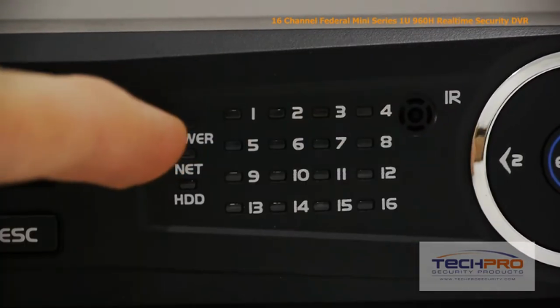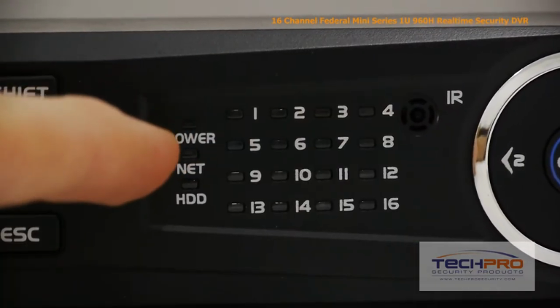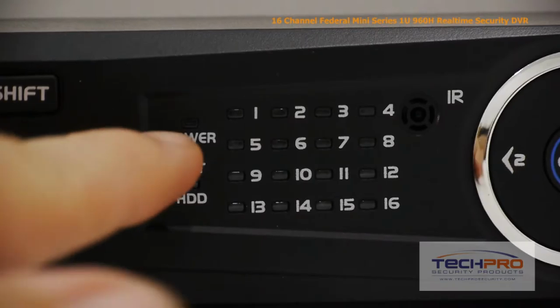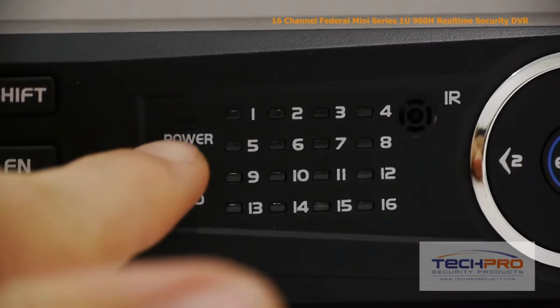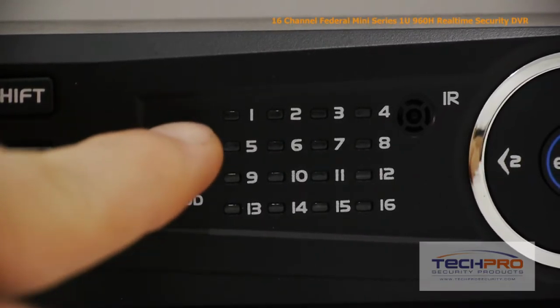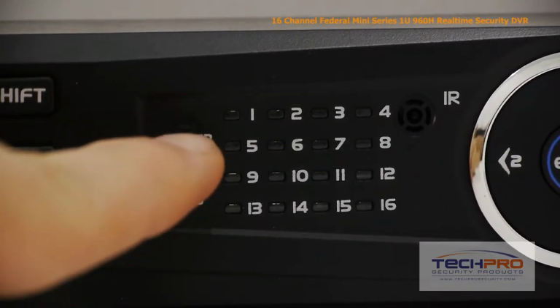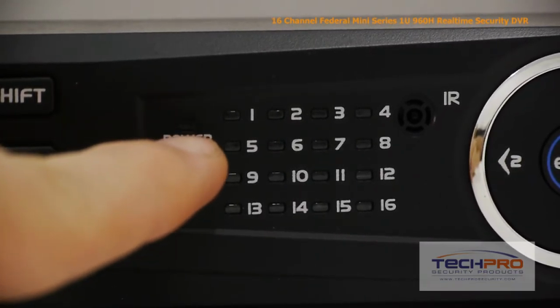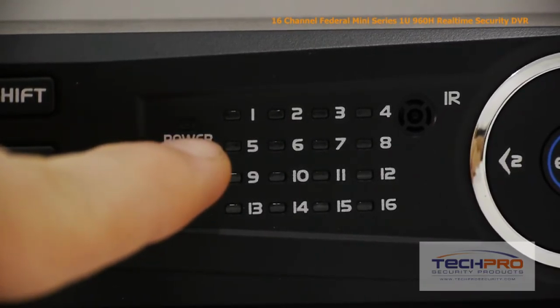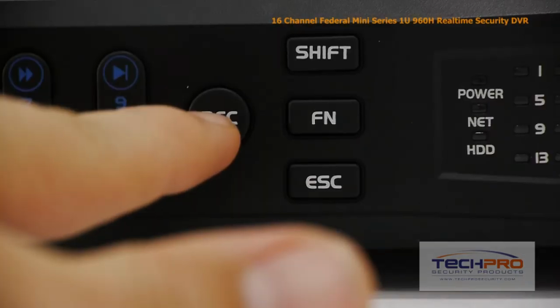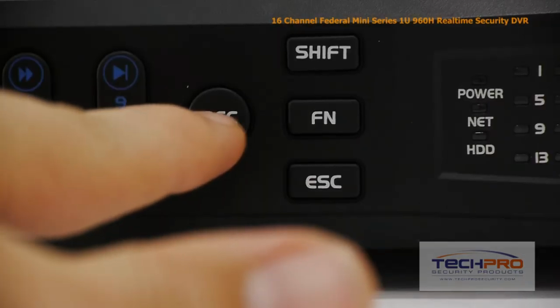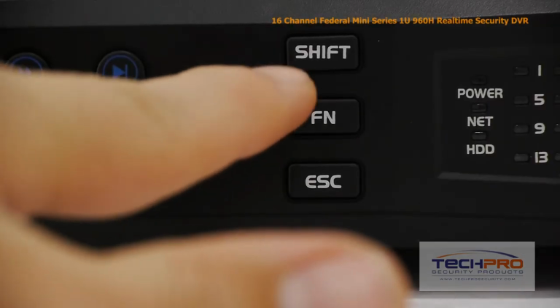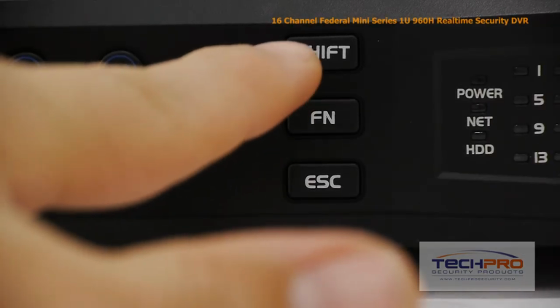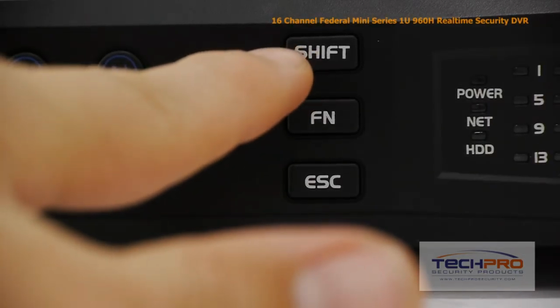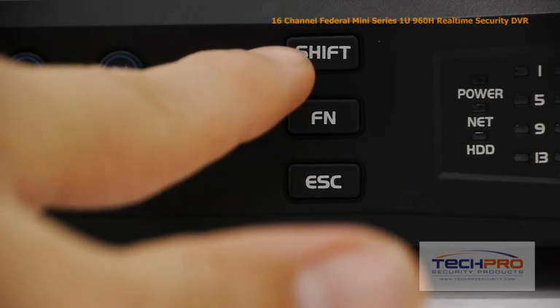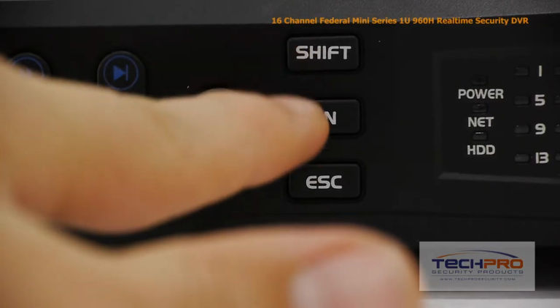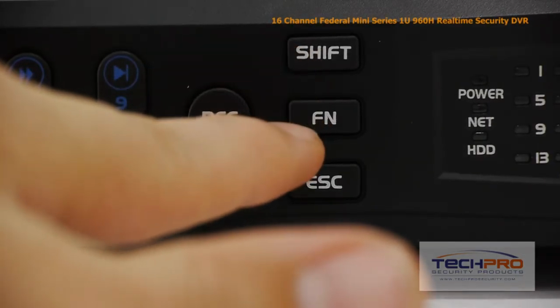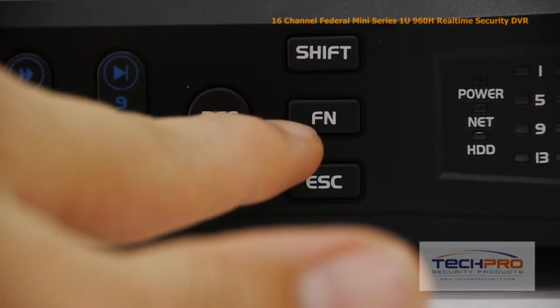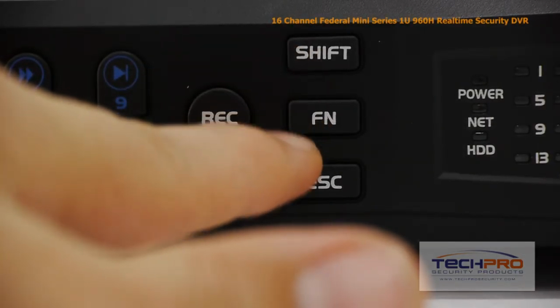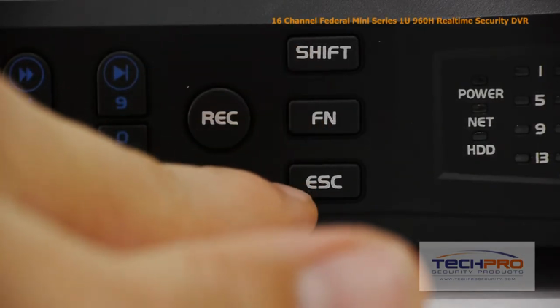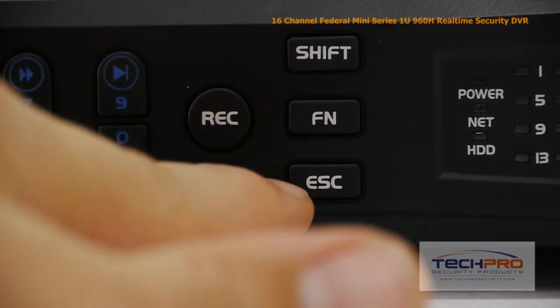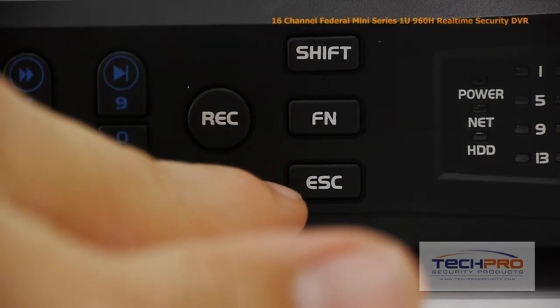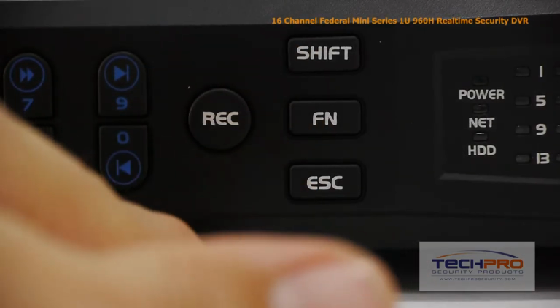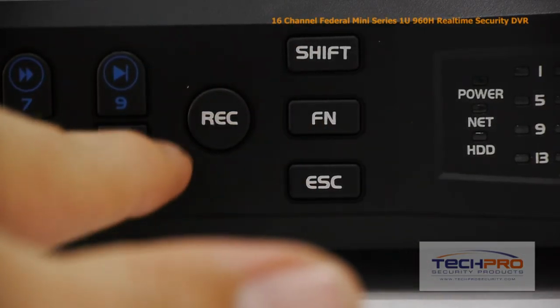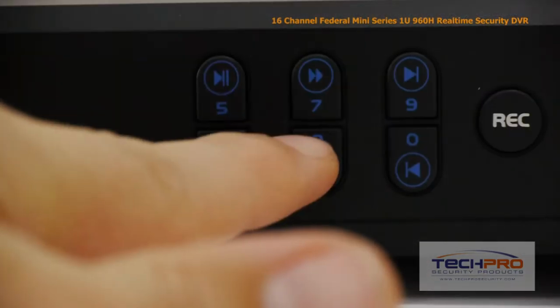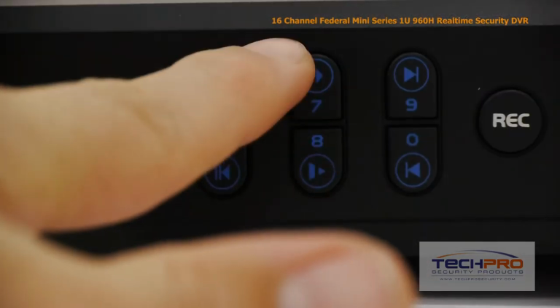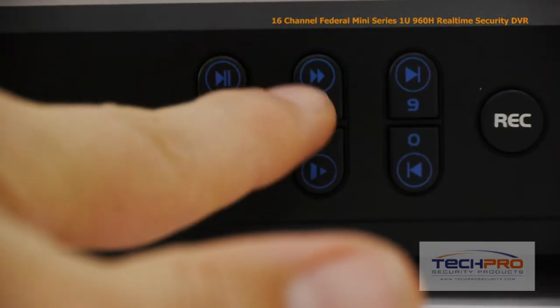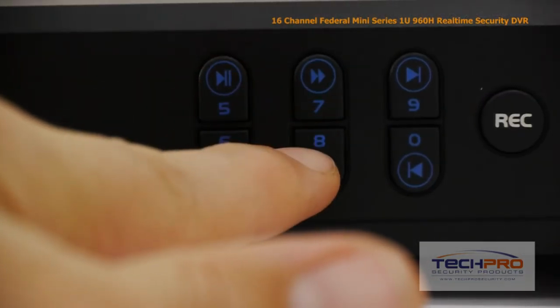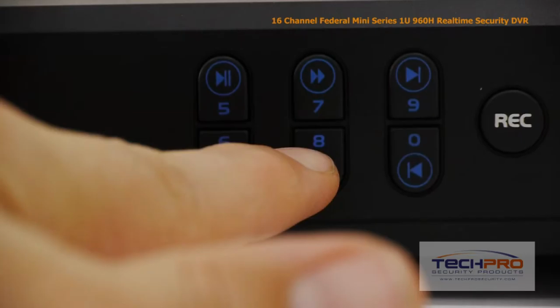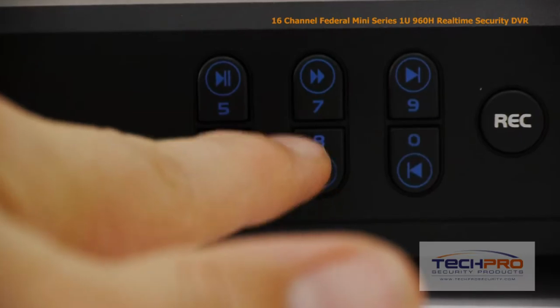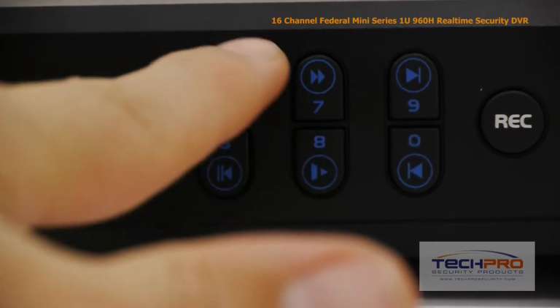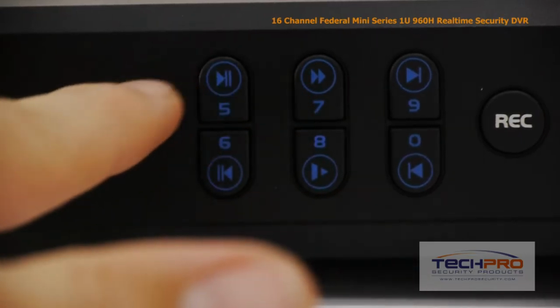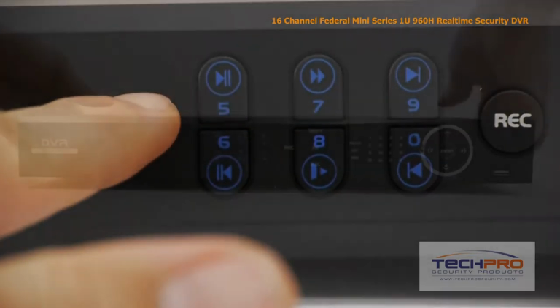These are your indicator lights, the record, shift, function, and escape buttons, and the playback control buttons.